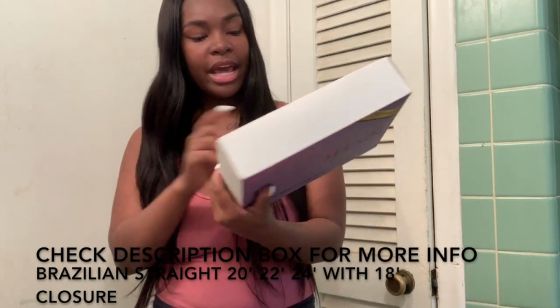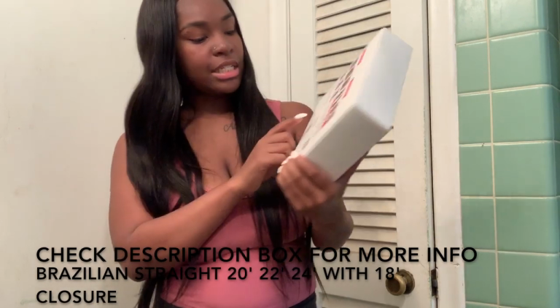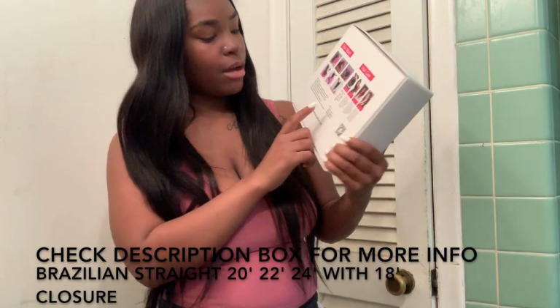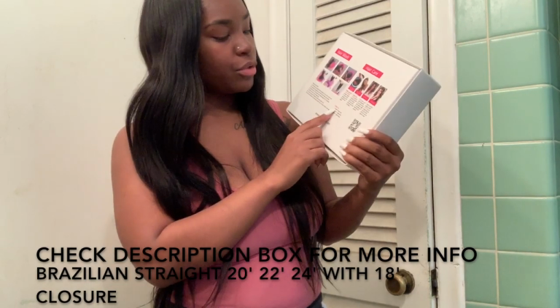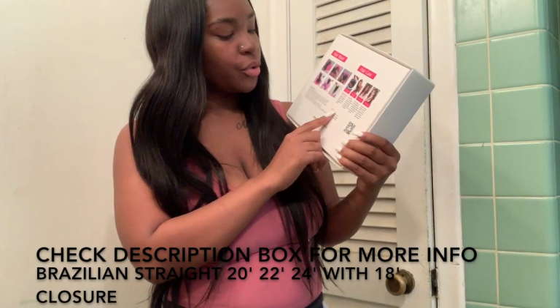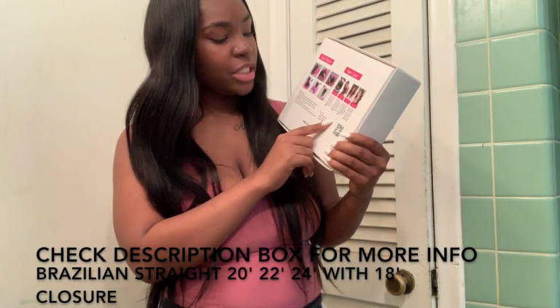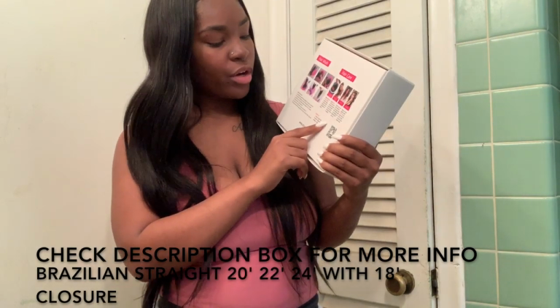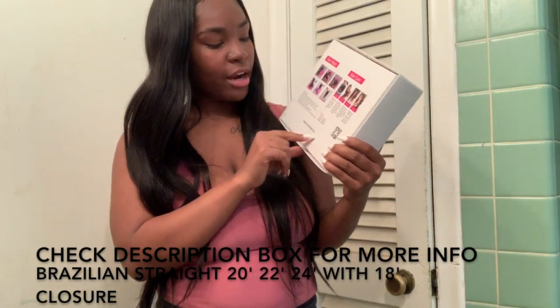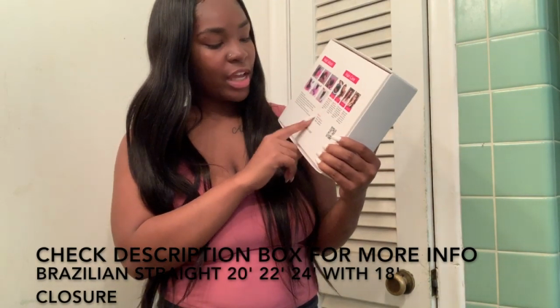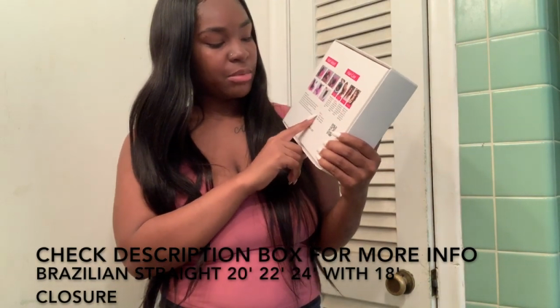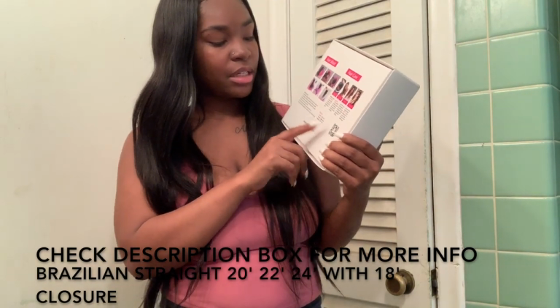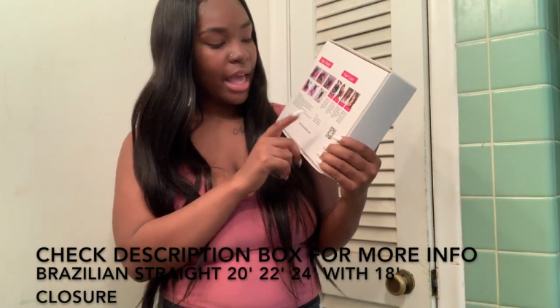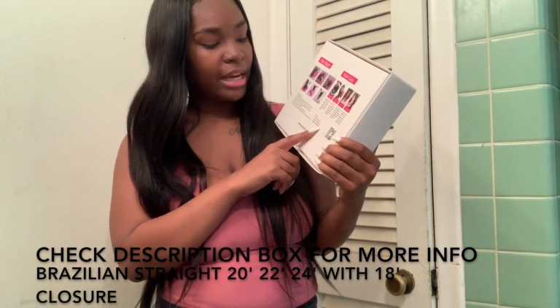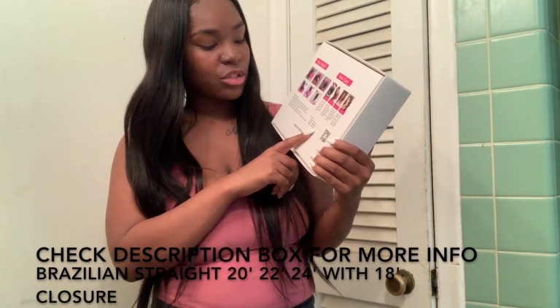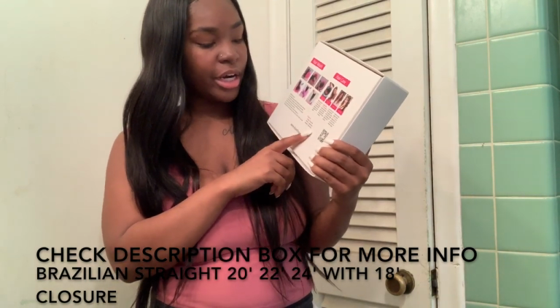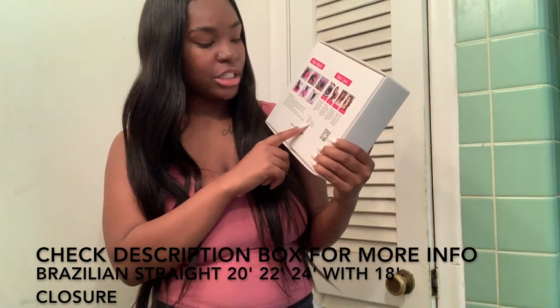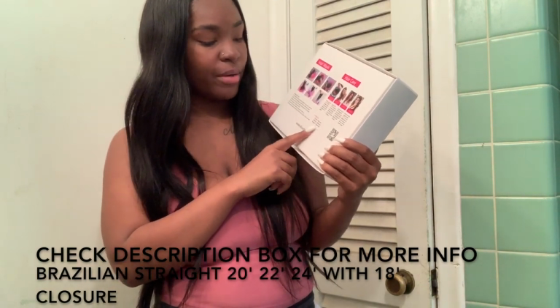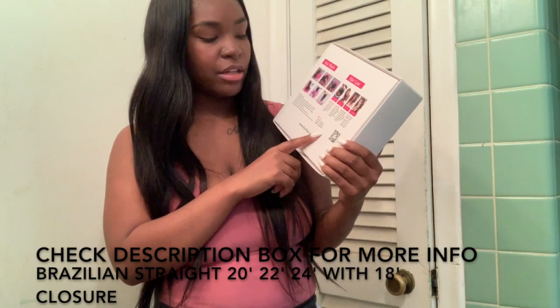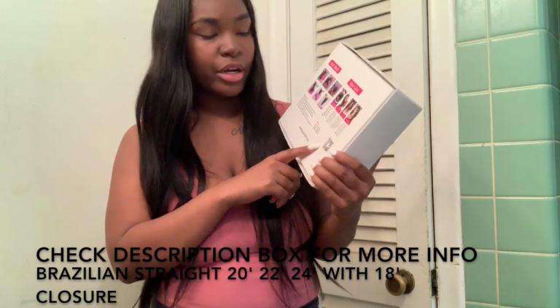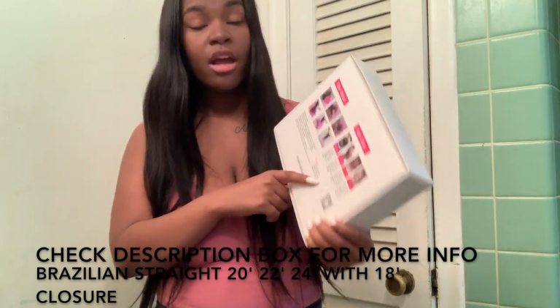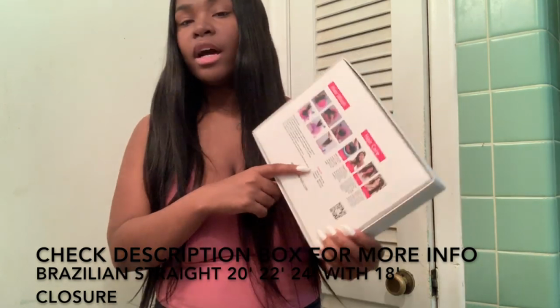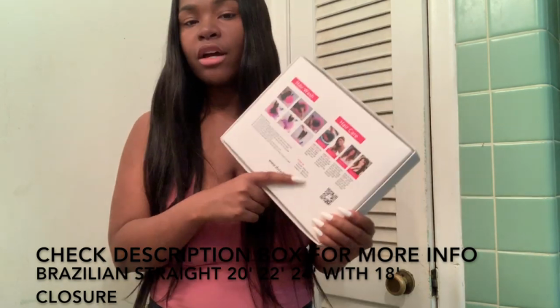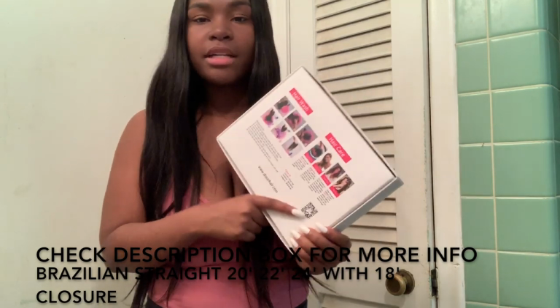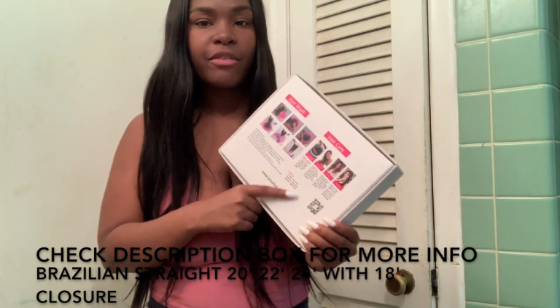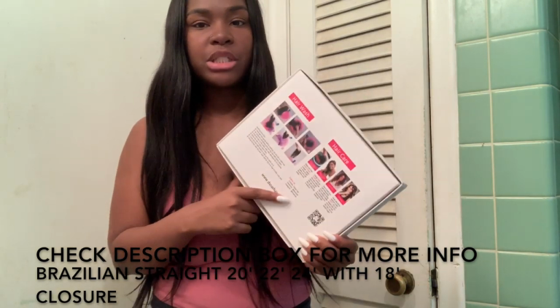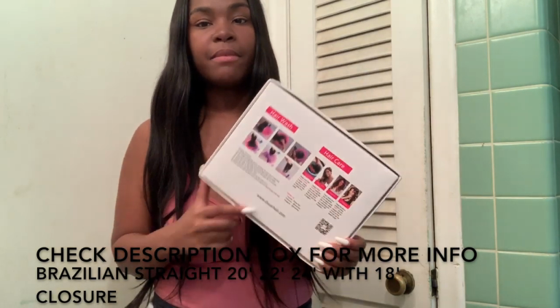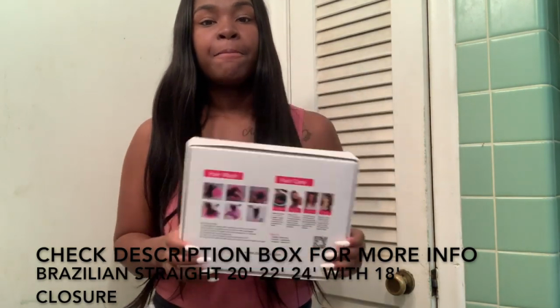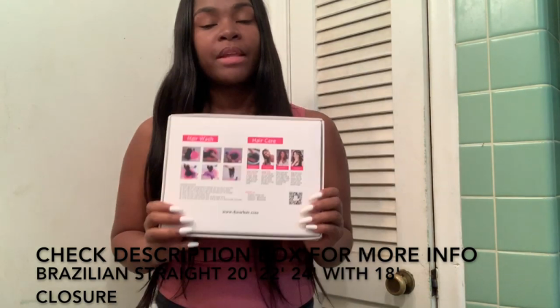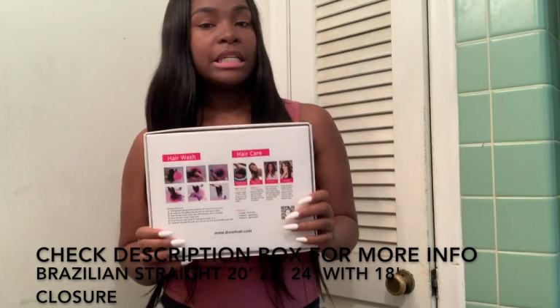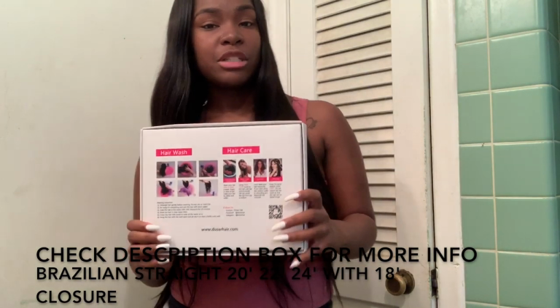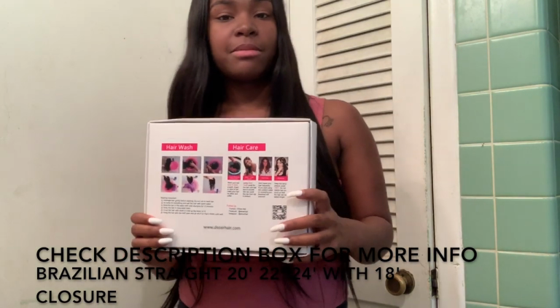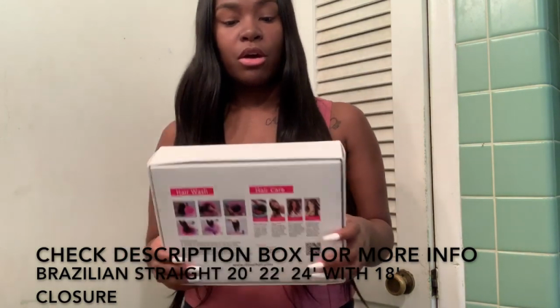It has social media handles on the box: YouTube — D-Store Hair, Facebook — D-Store Hair, Instagram — D-Store Hair. Again, all this information will be in the description box below.